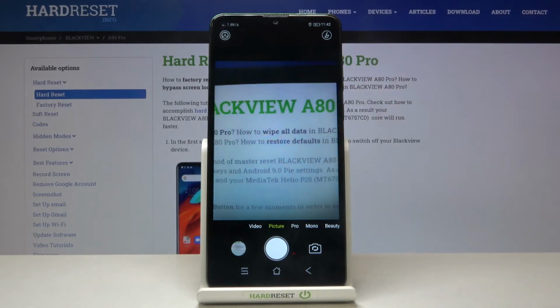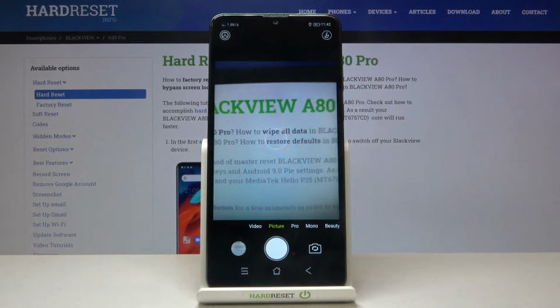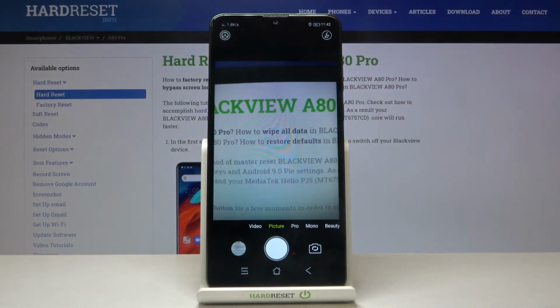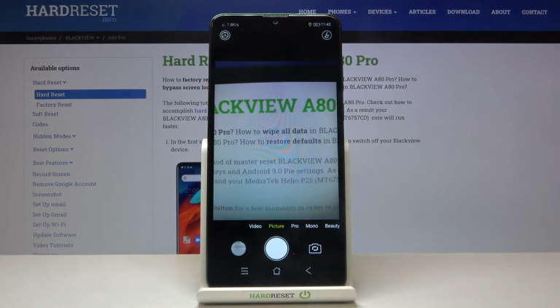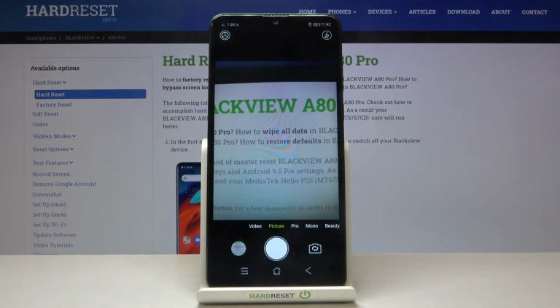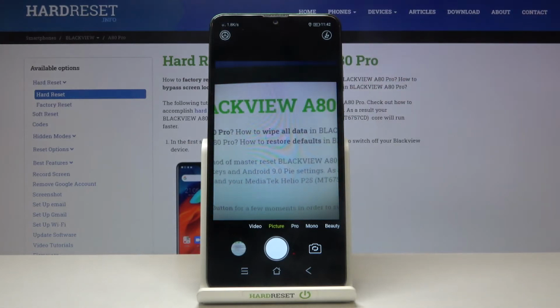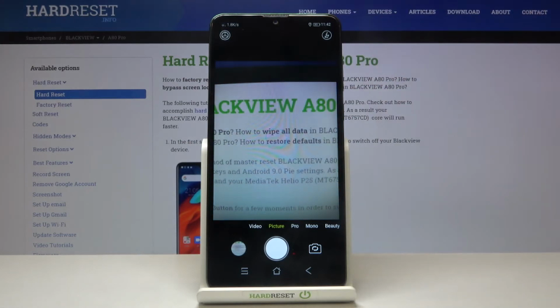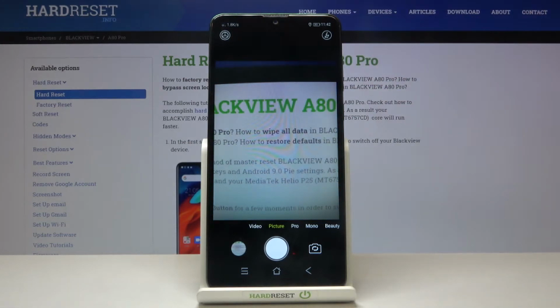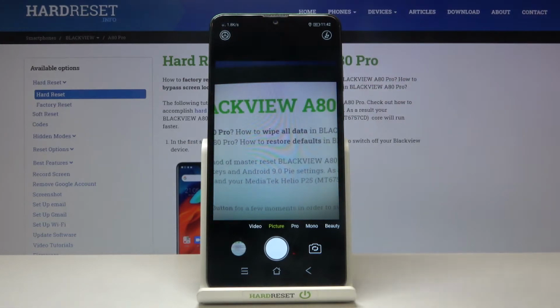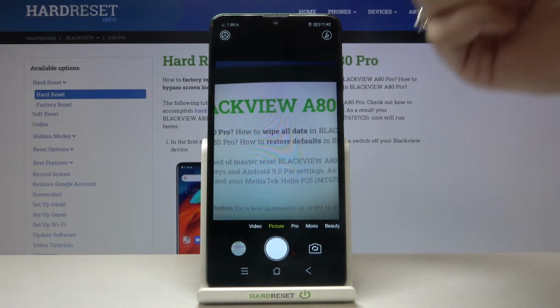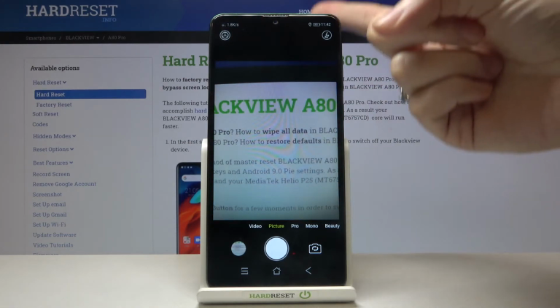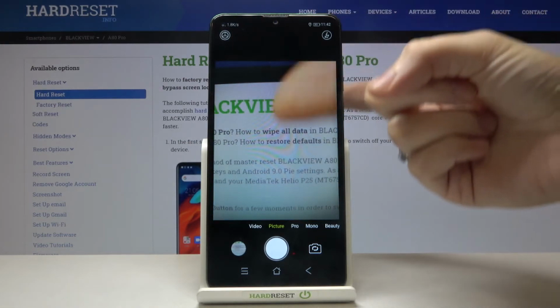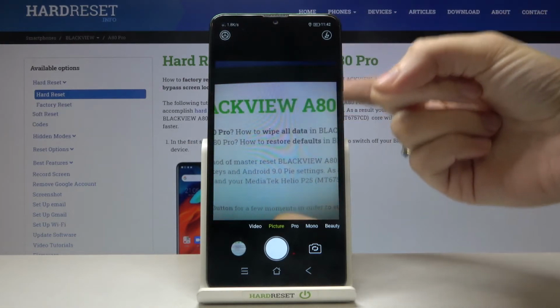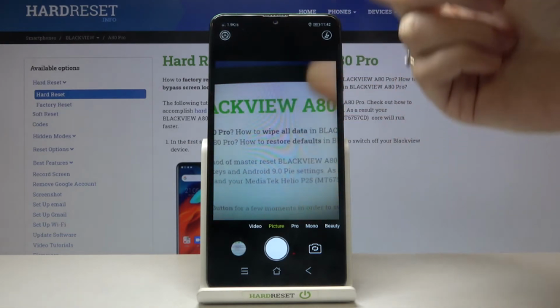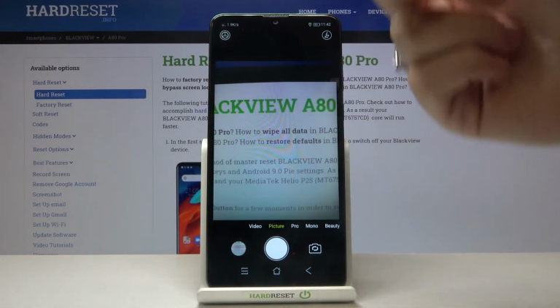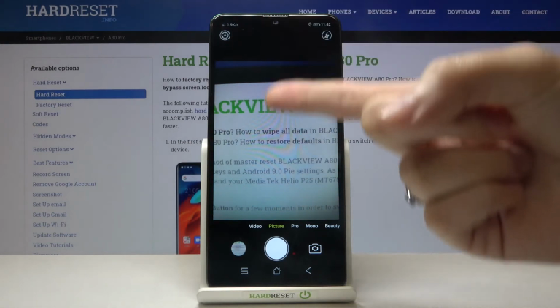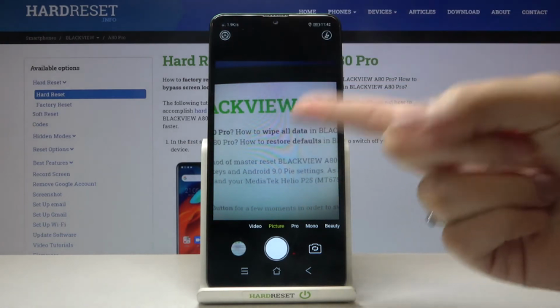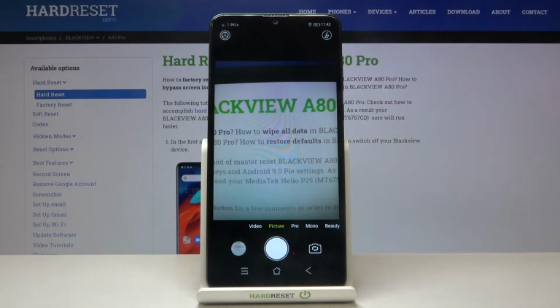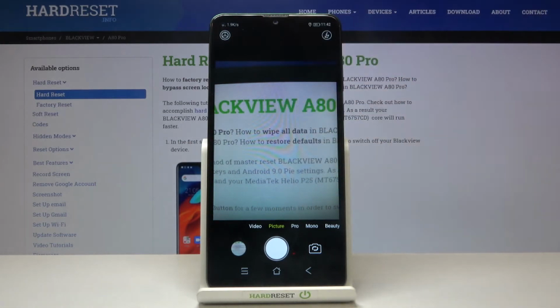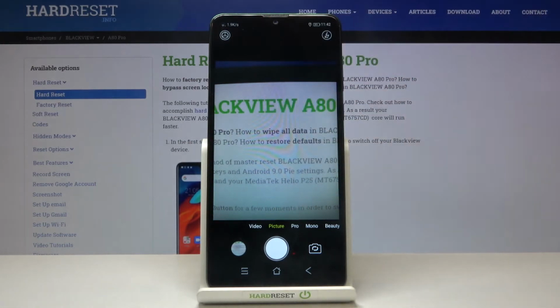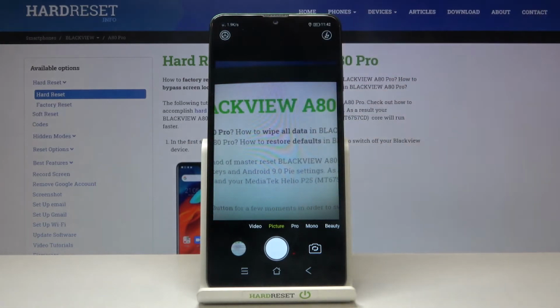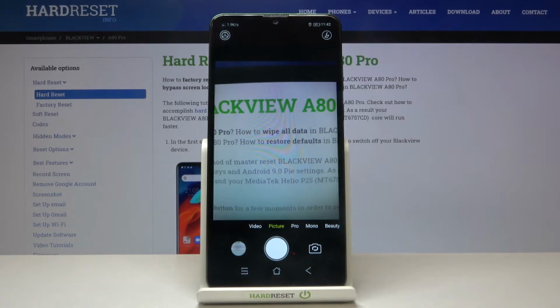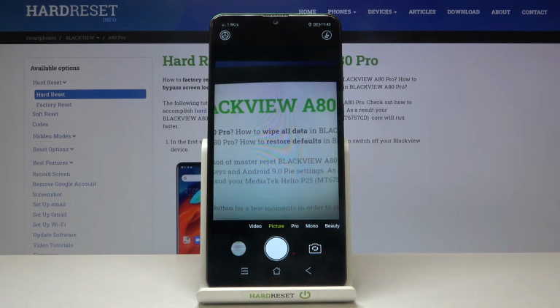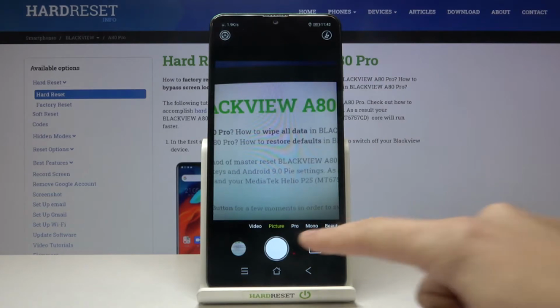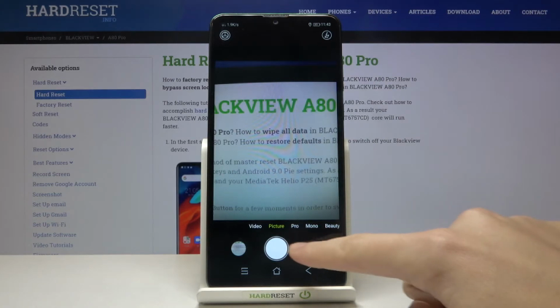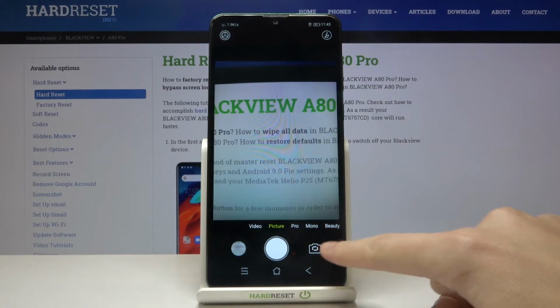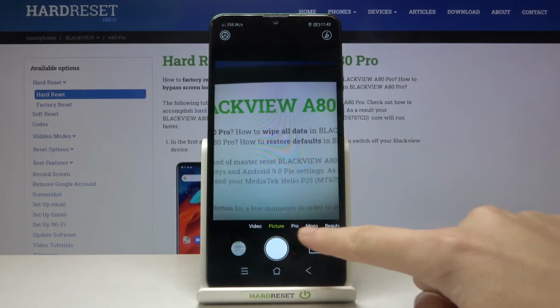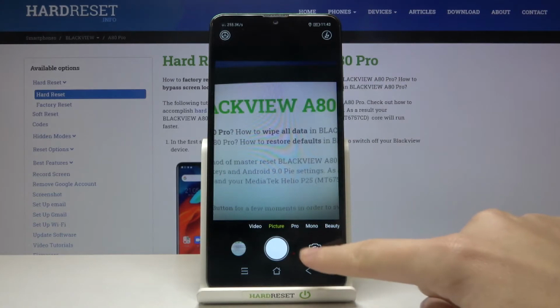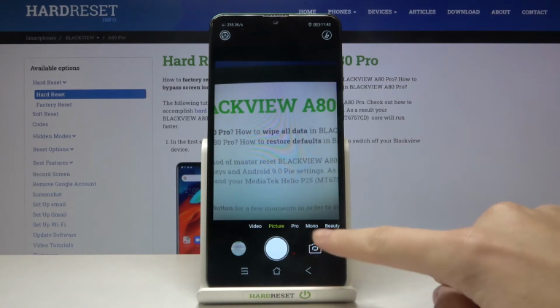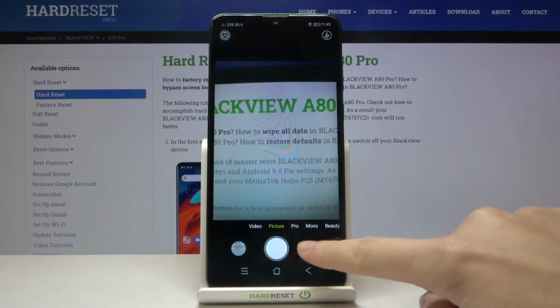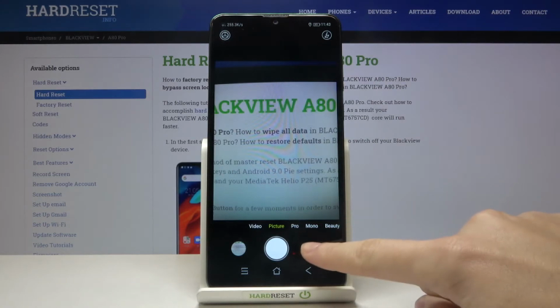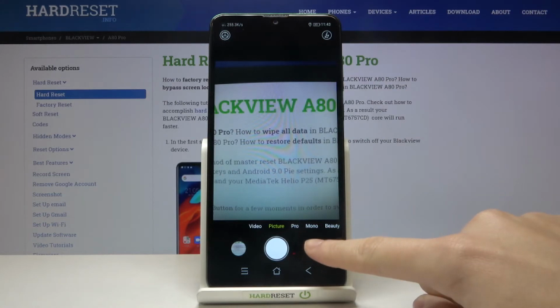To get access to the mirror effect we have to change the back camera to the front one. Let's do it by tapping on this button here on the right.